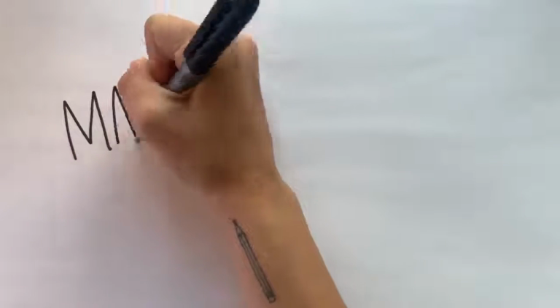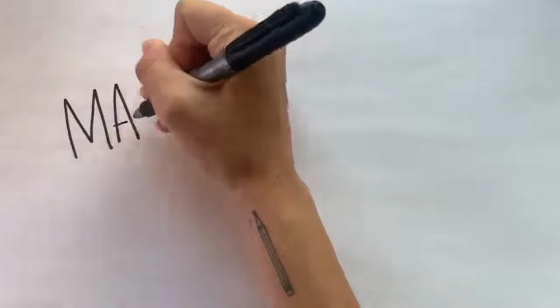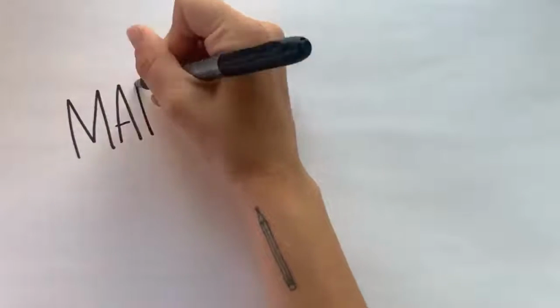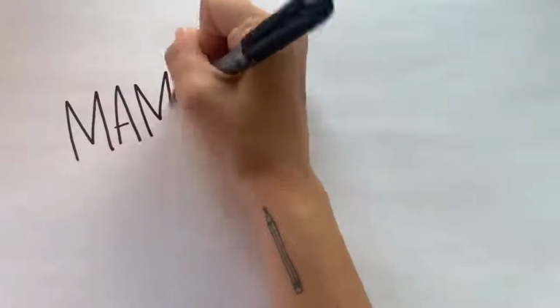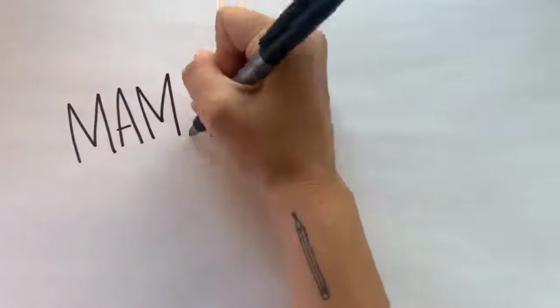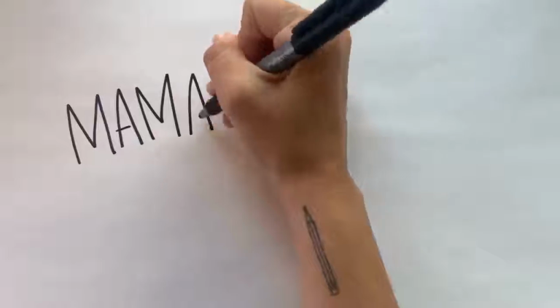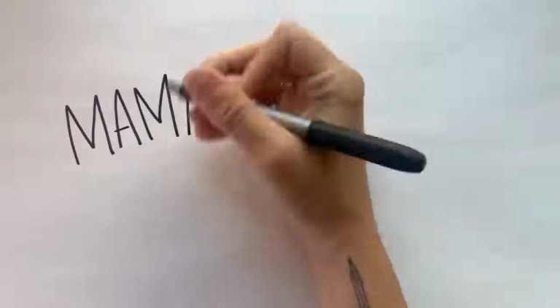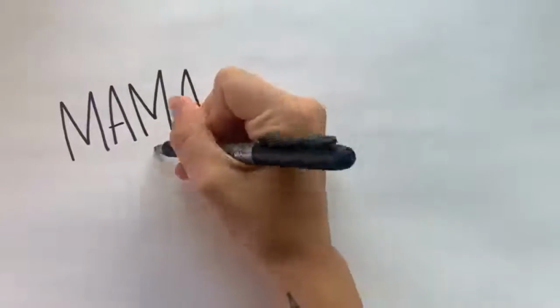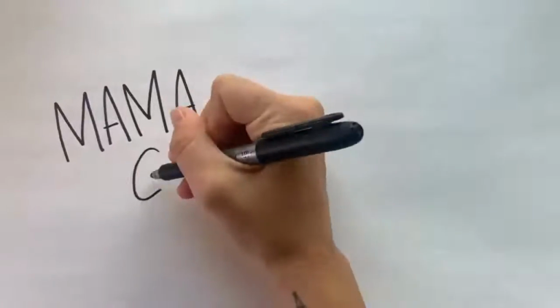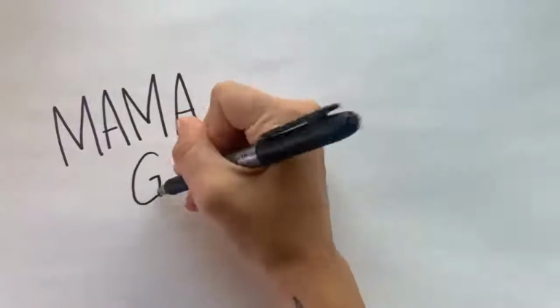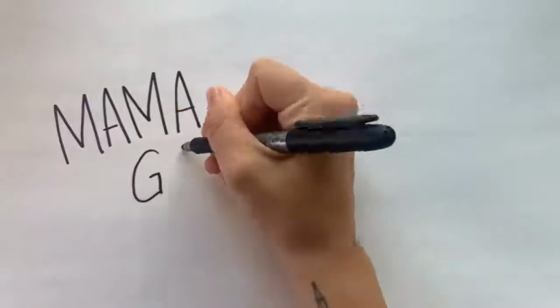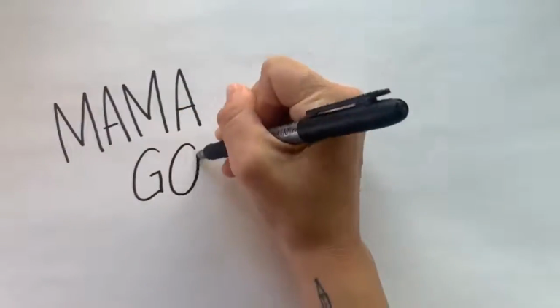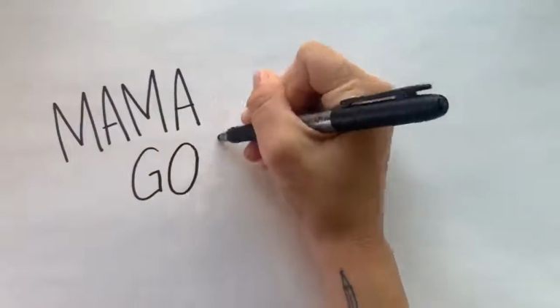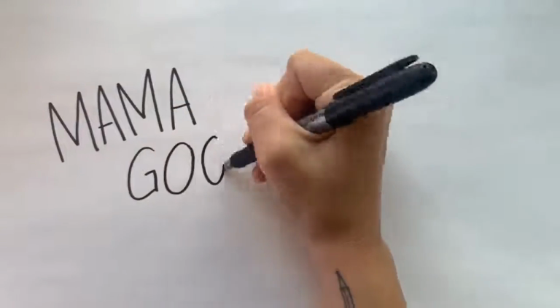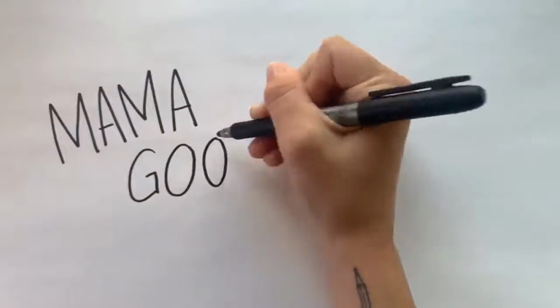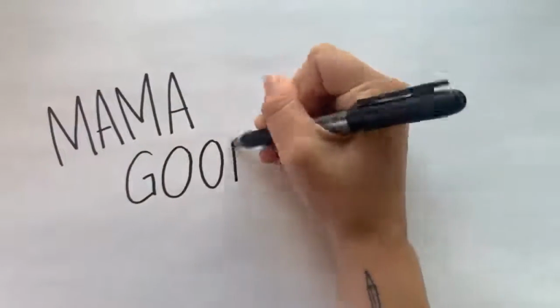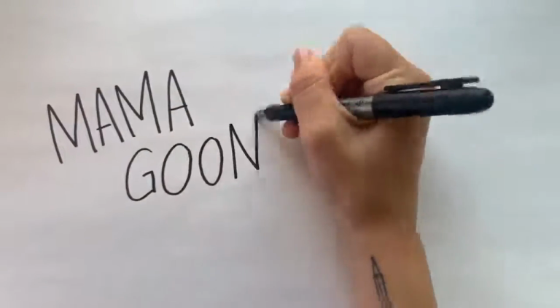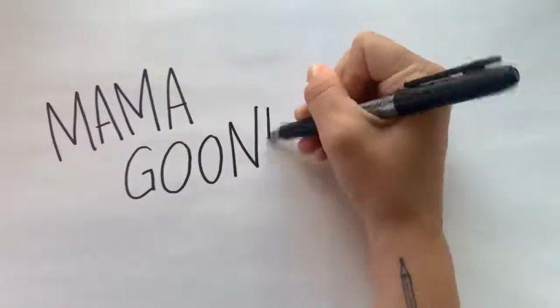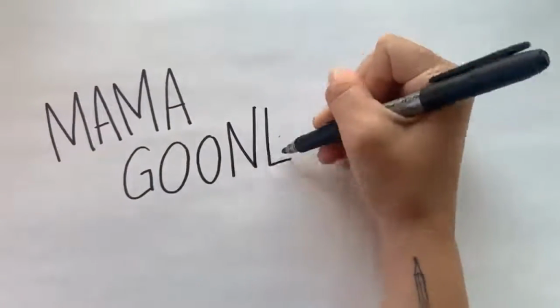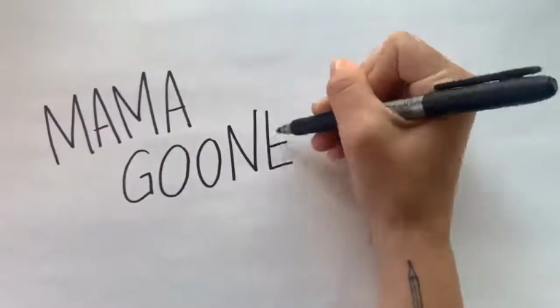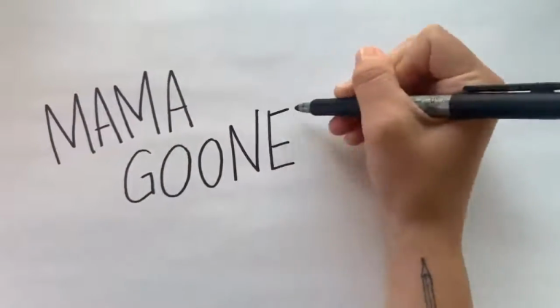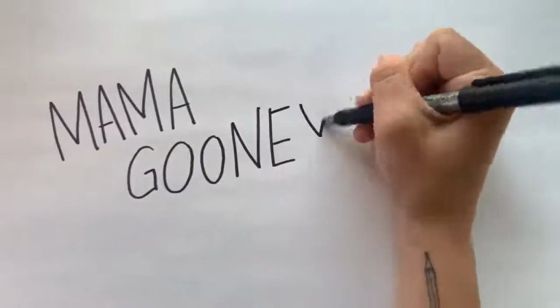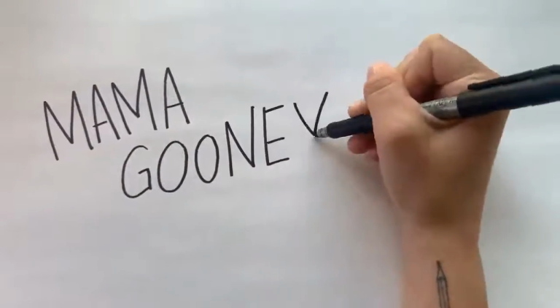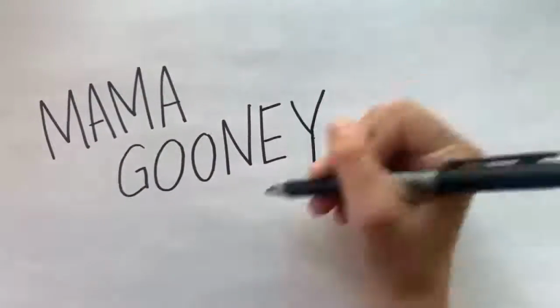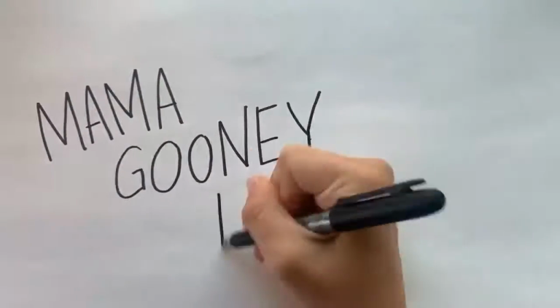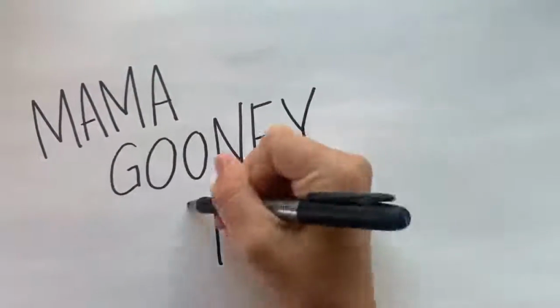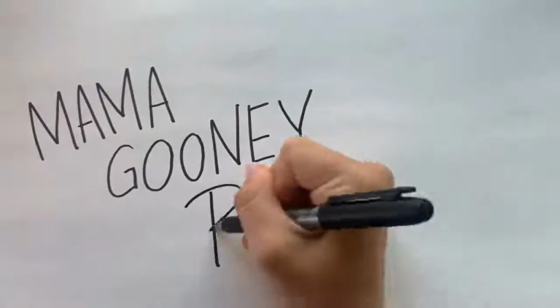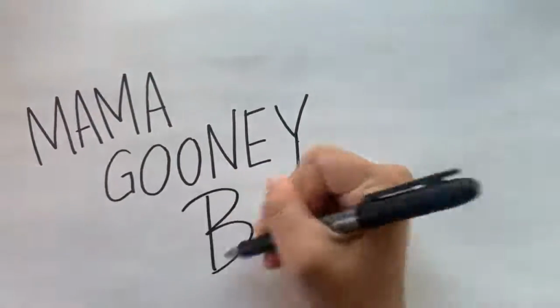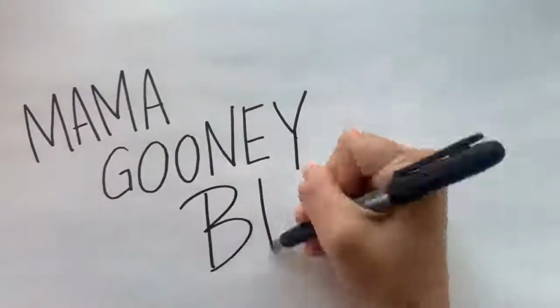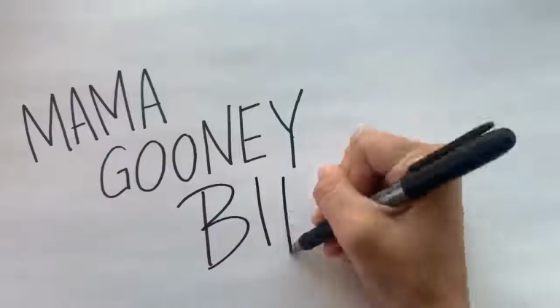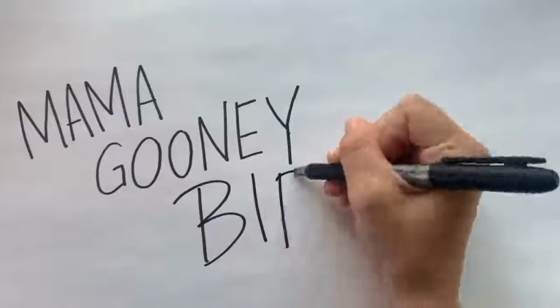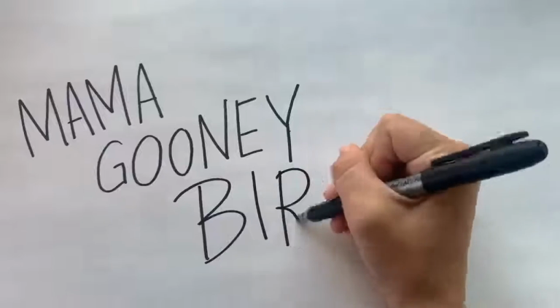Okay, so up next we have another camp favorite, someone we just can't stop singing about — Mama Goony Bird.